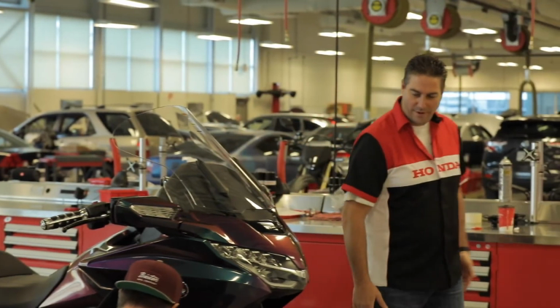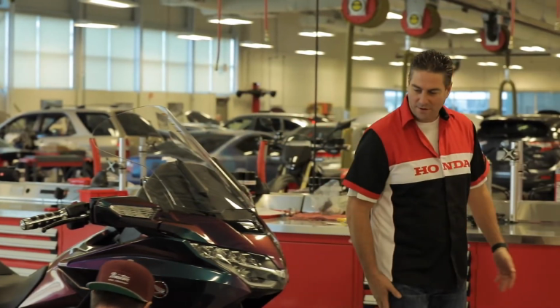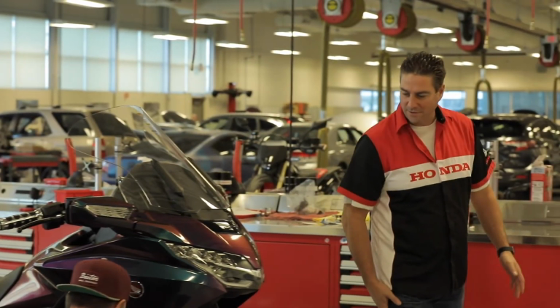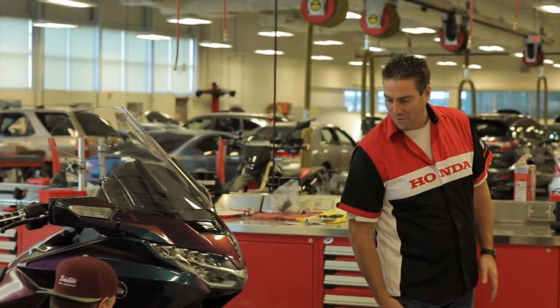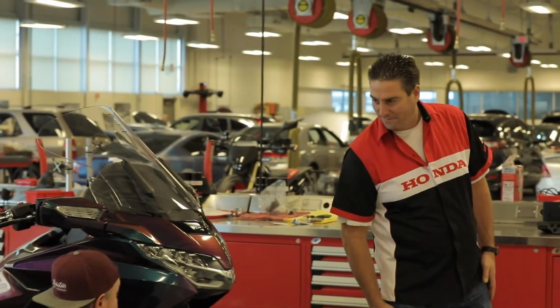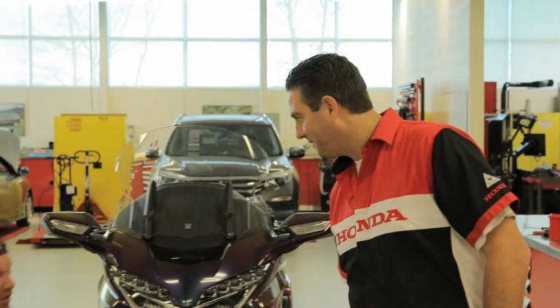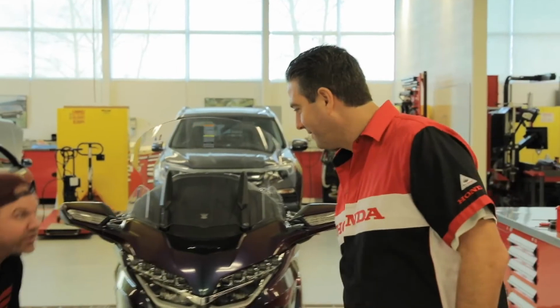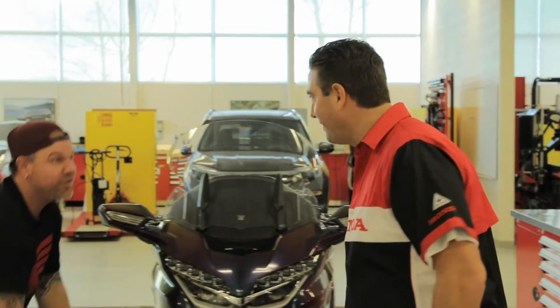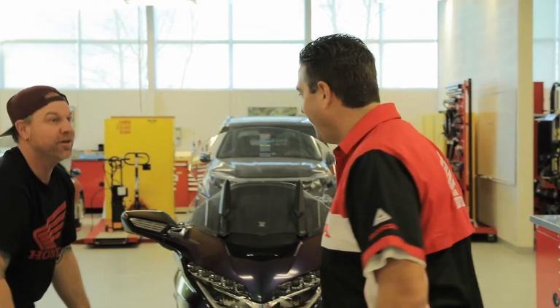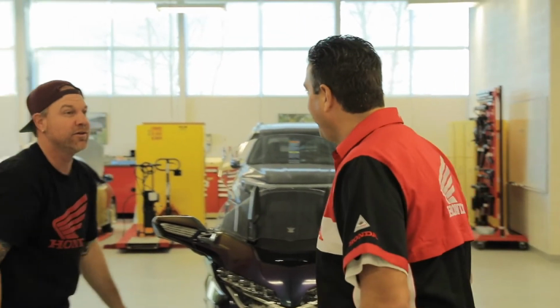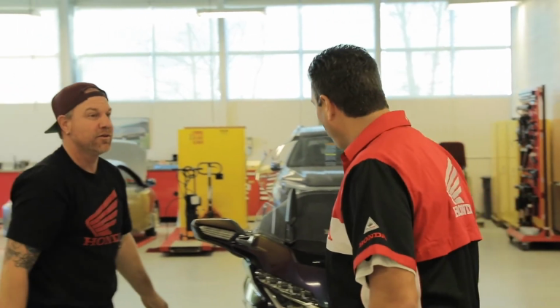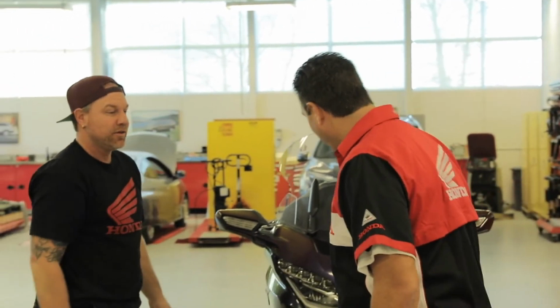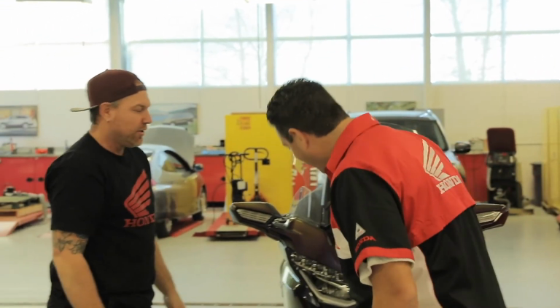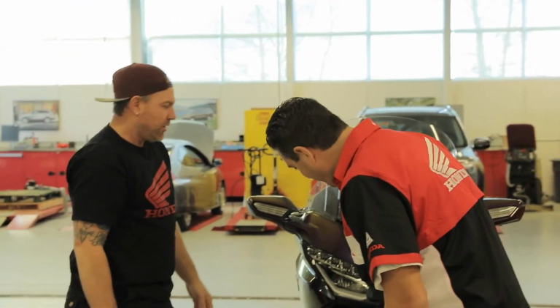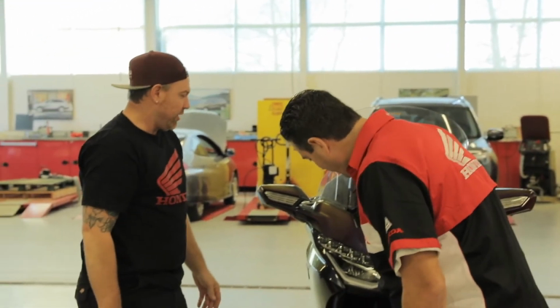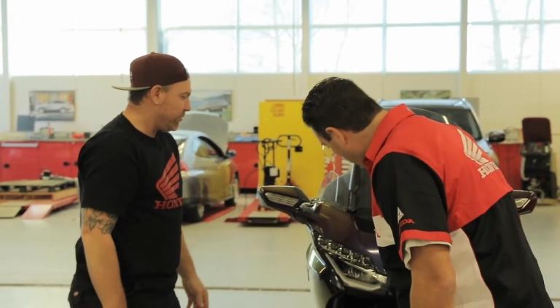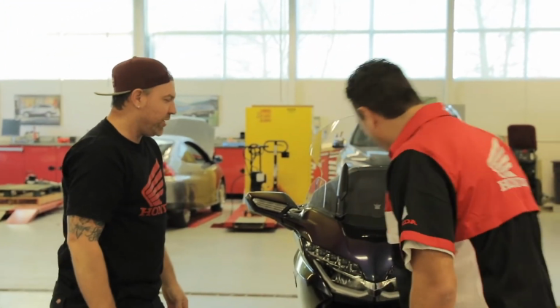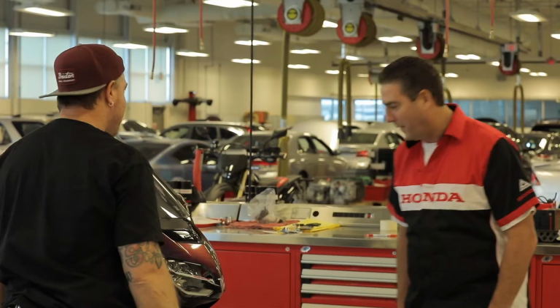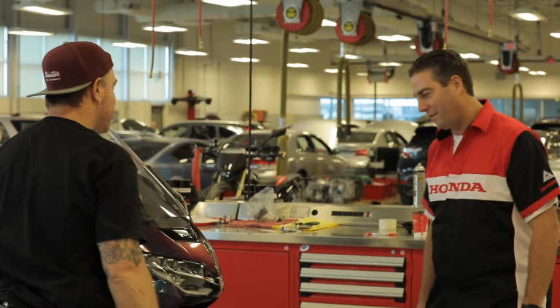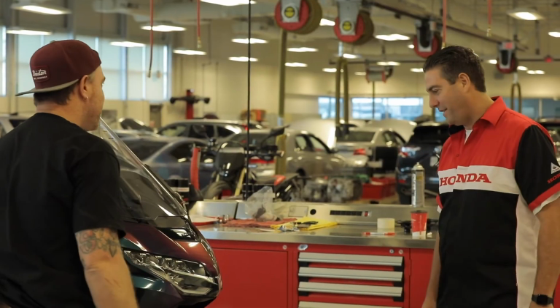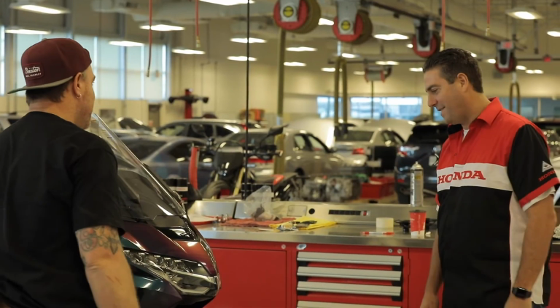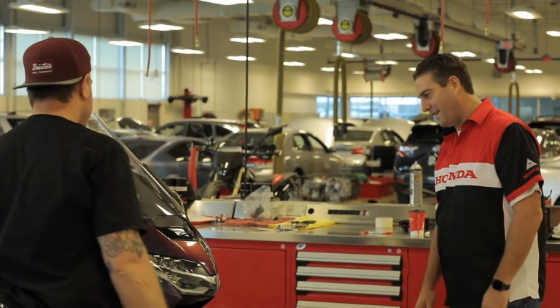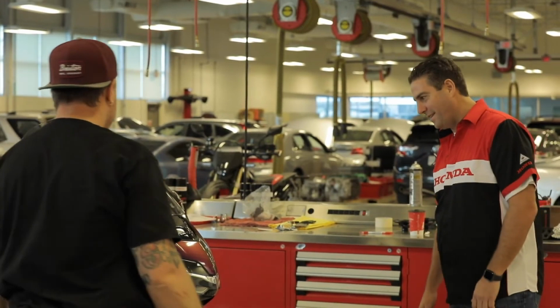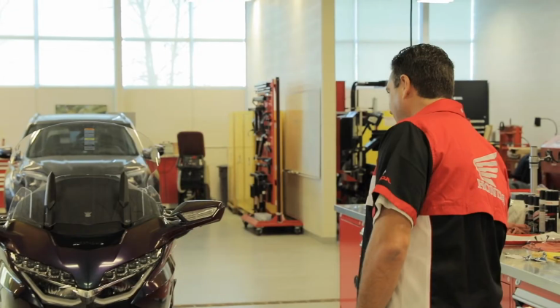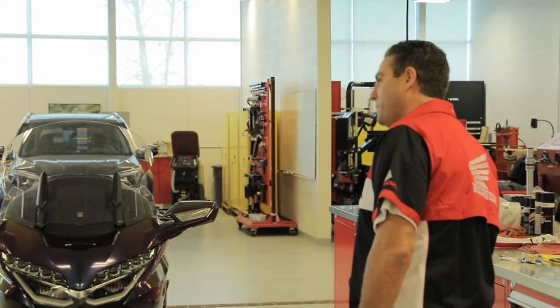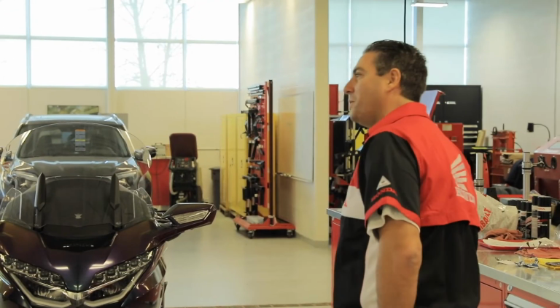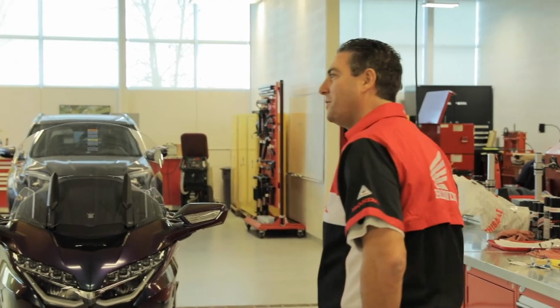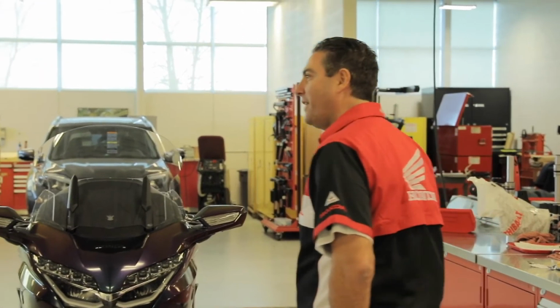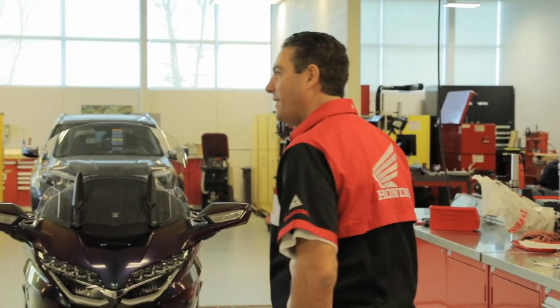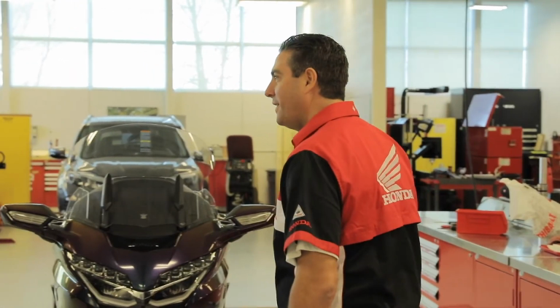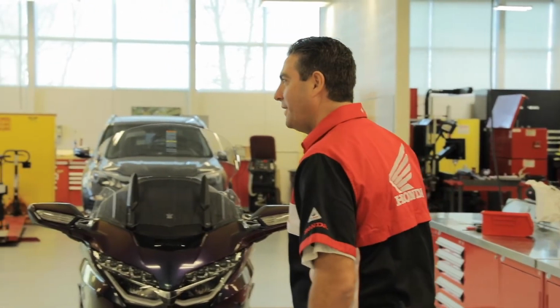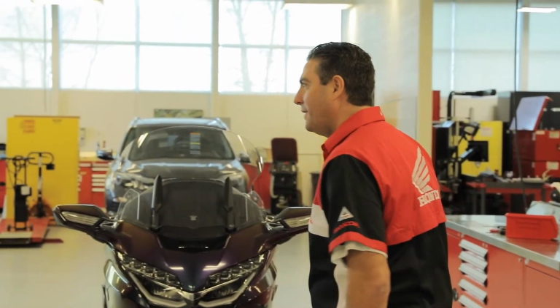Hey Scott, how's it going? Hey Larry, how you doing? Keeping well? What do you think? It looks fantastic. How's the build going so far? I'm all done.